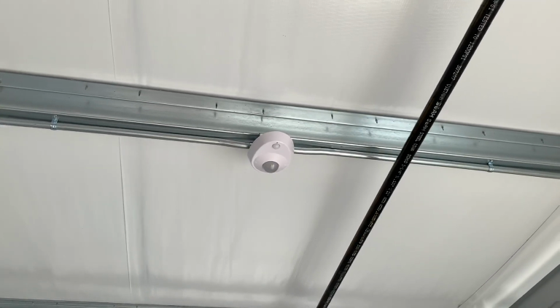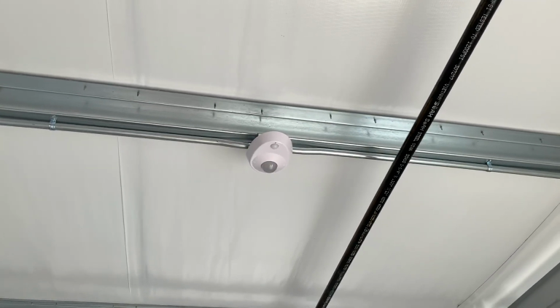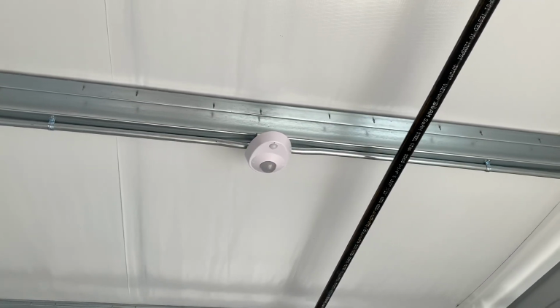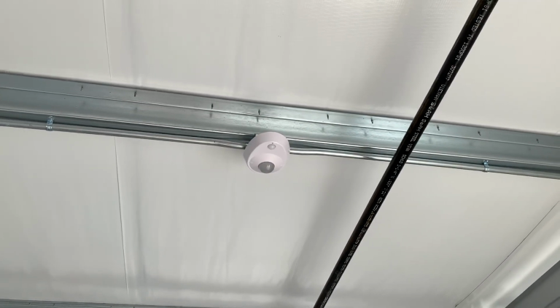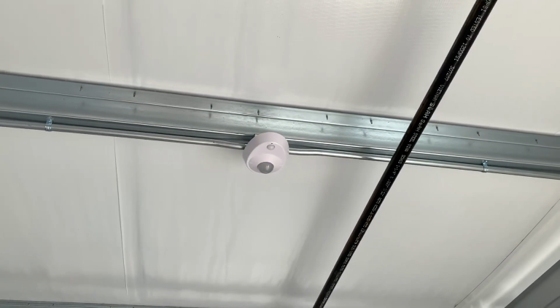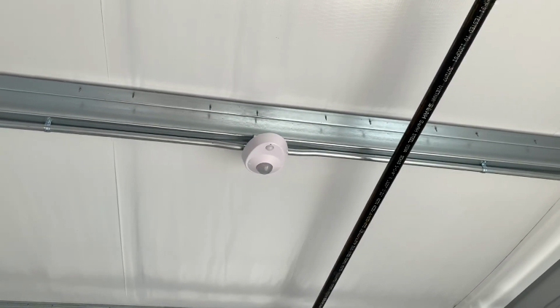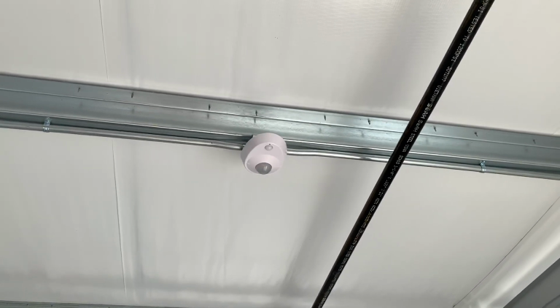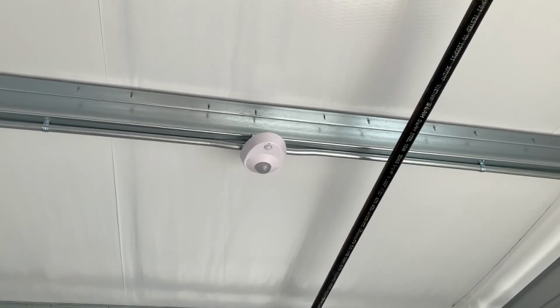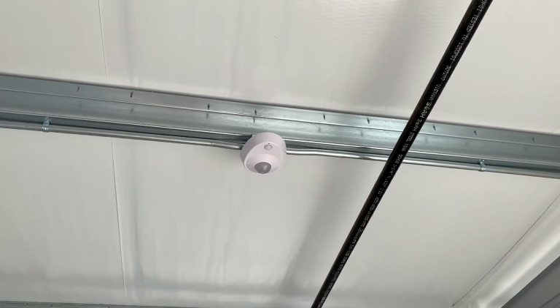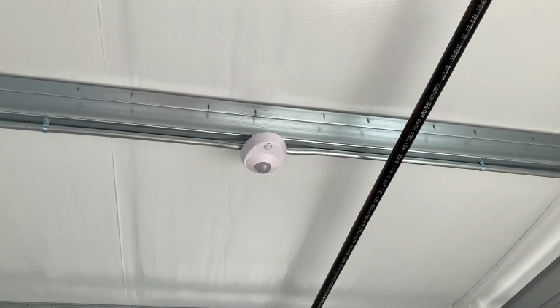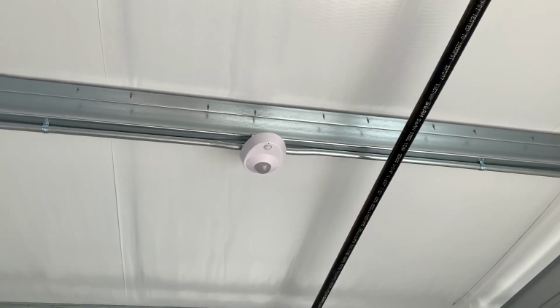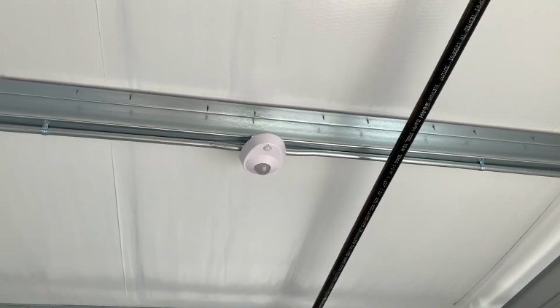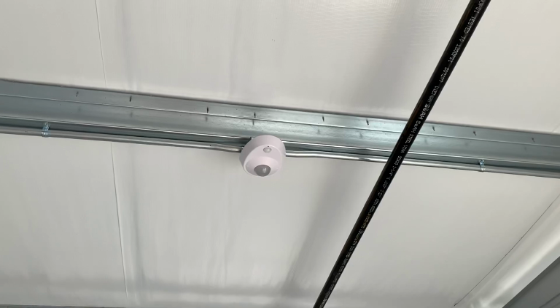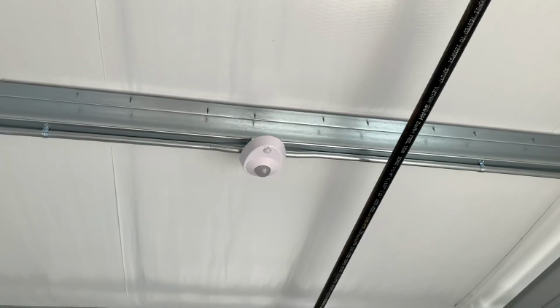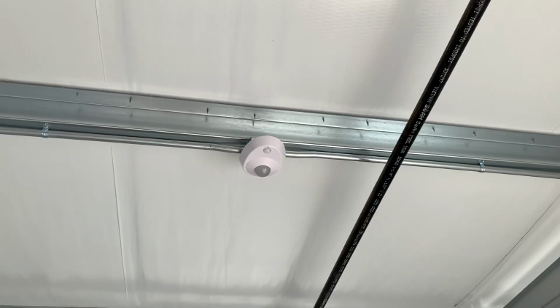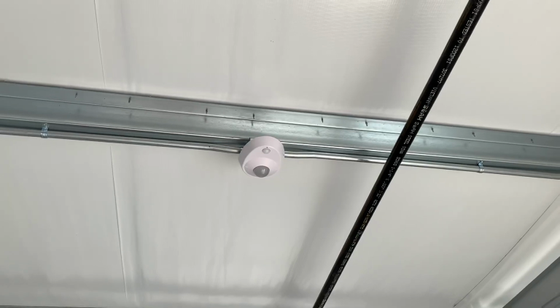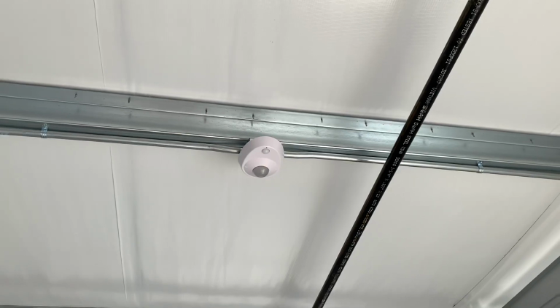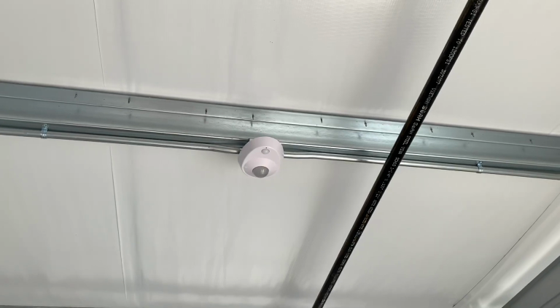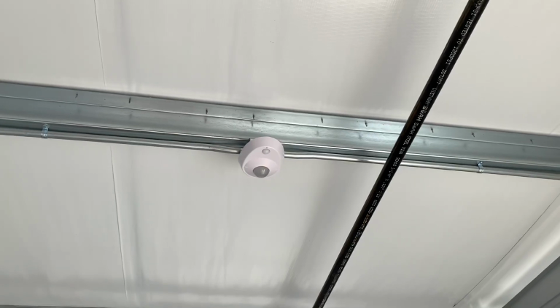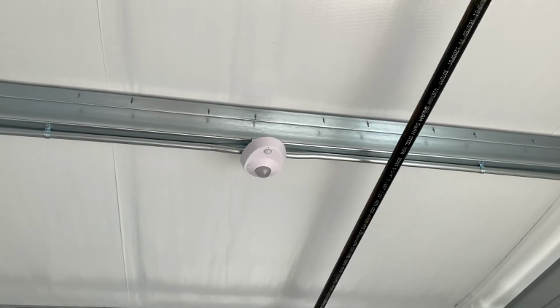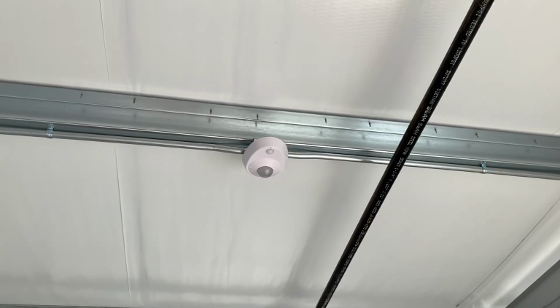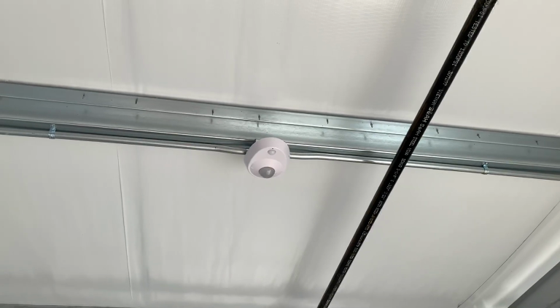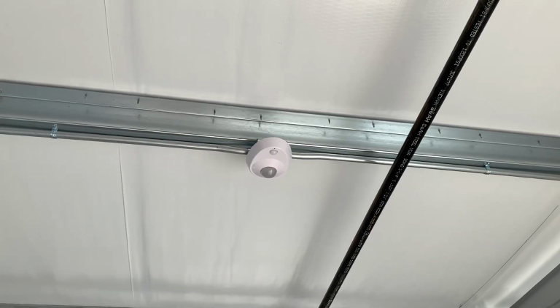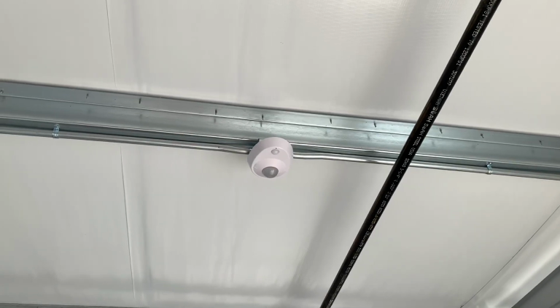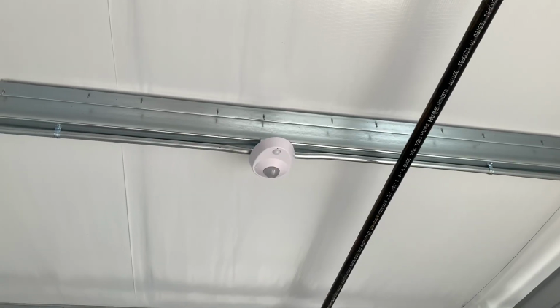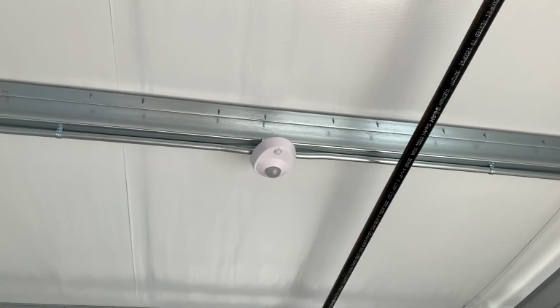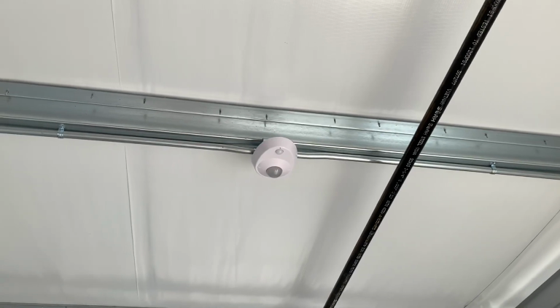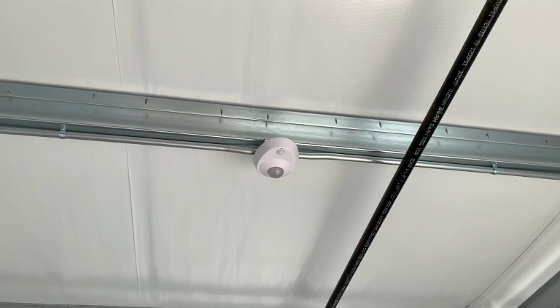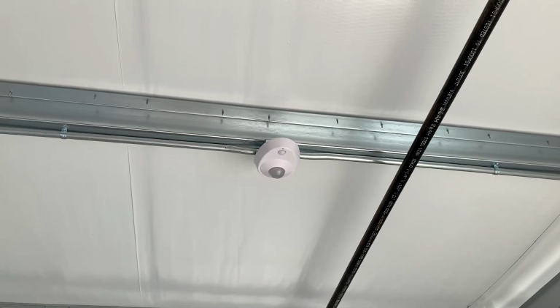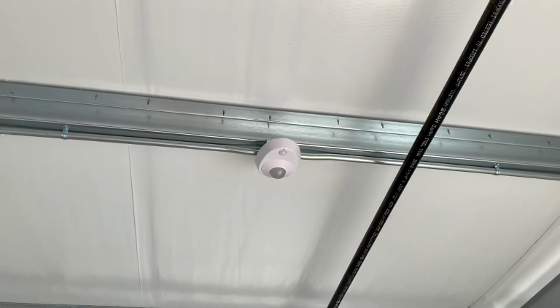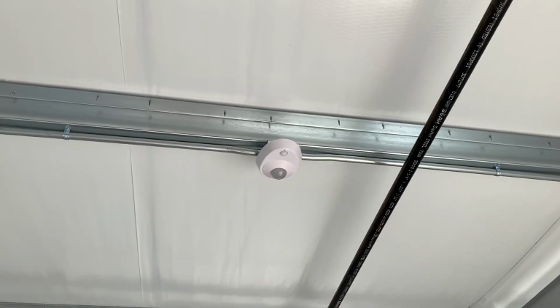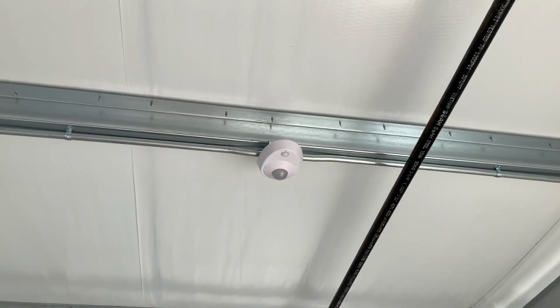It was like 30 degrees and freezing, so I was unboxing these in the trailer for a little bit to stay warm until the sun rose.